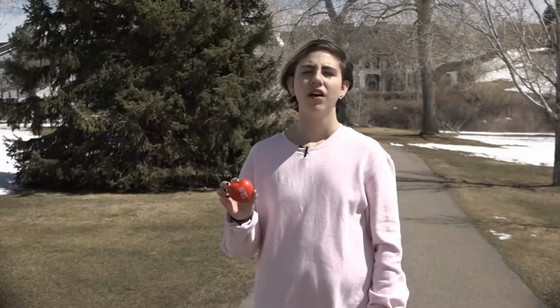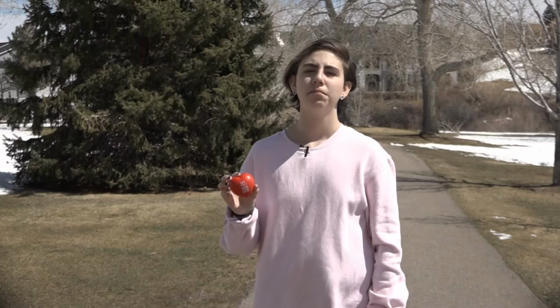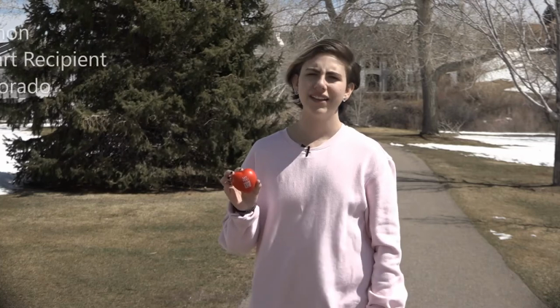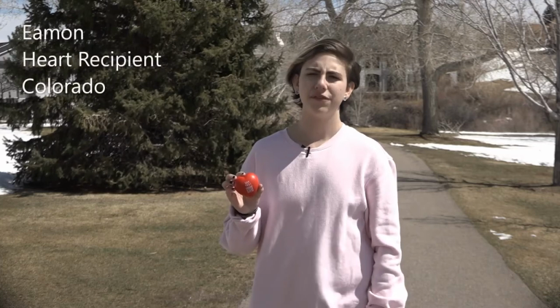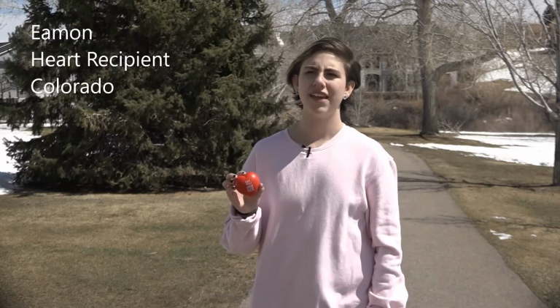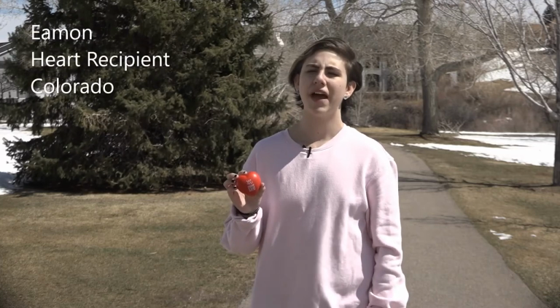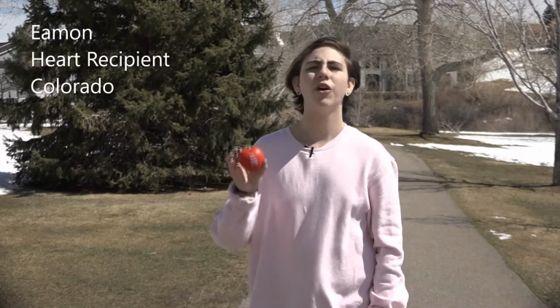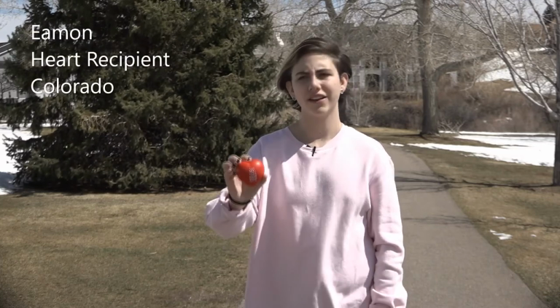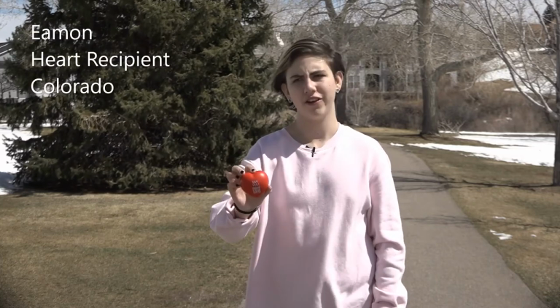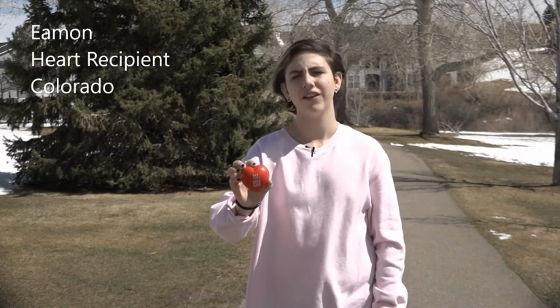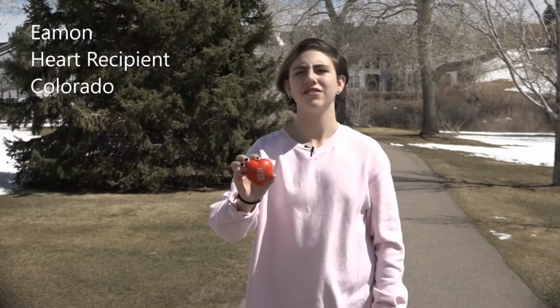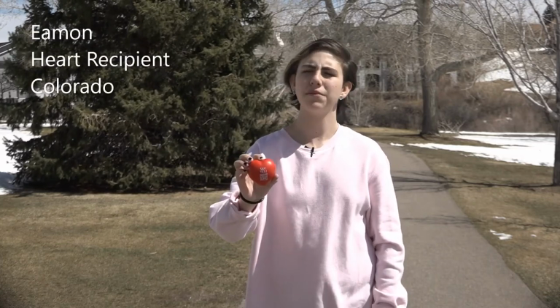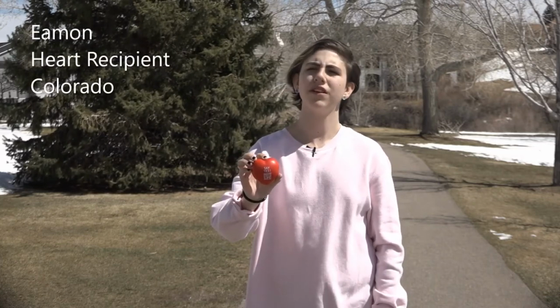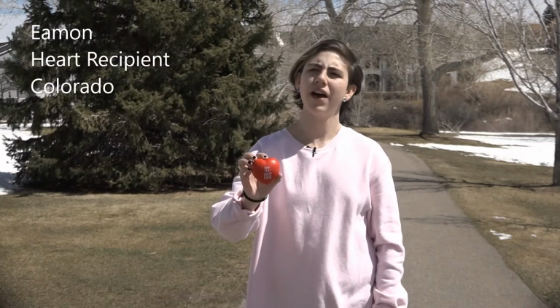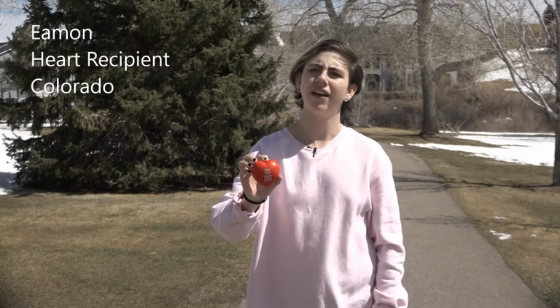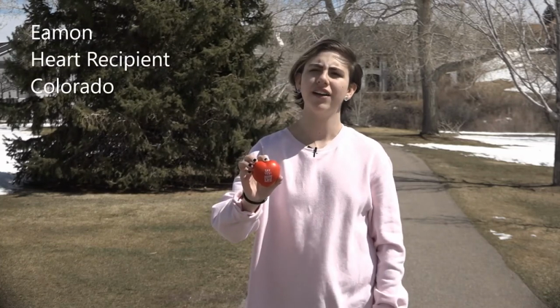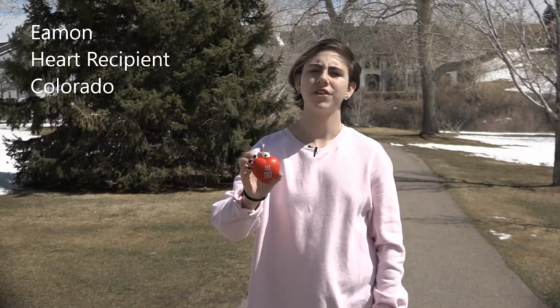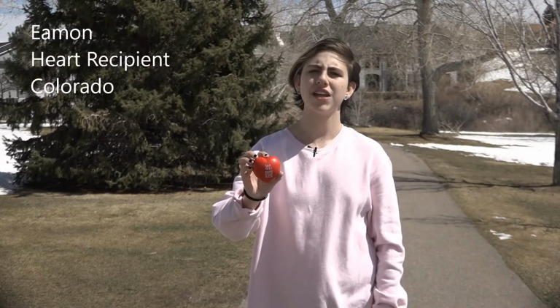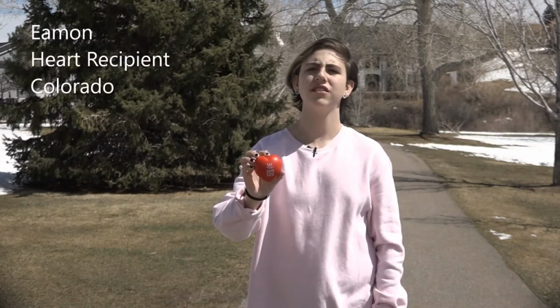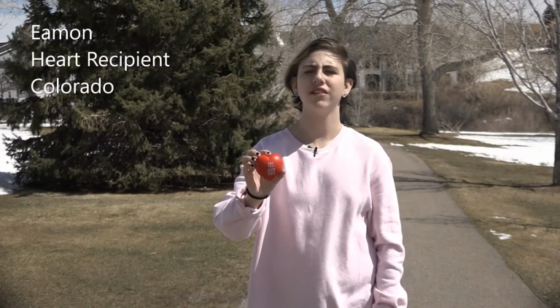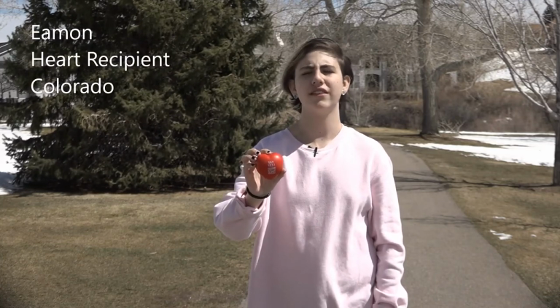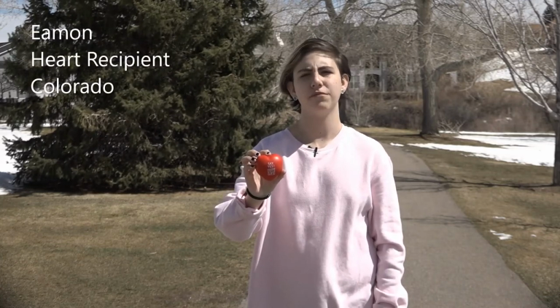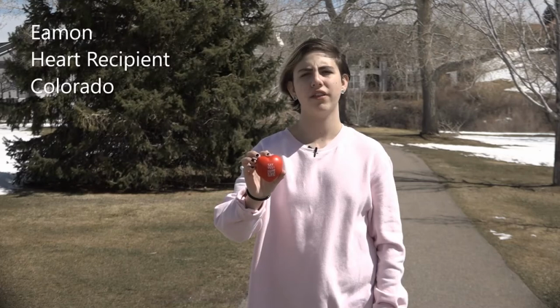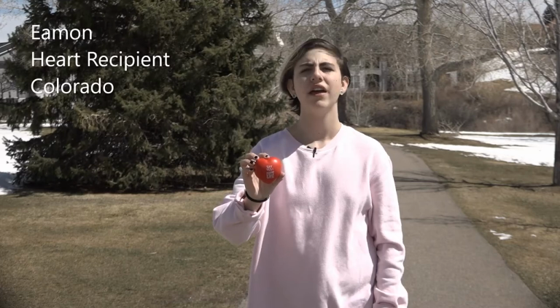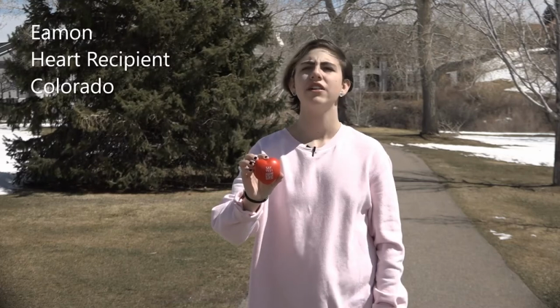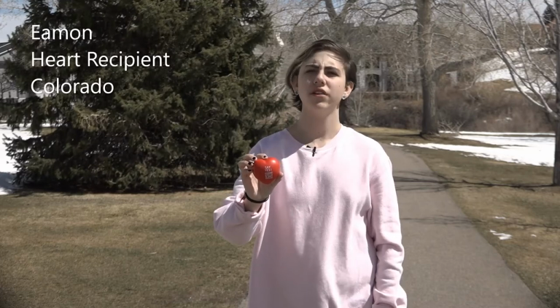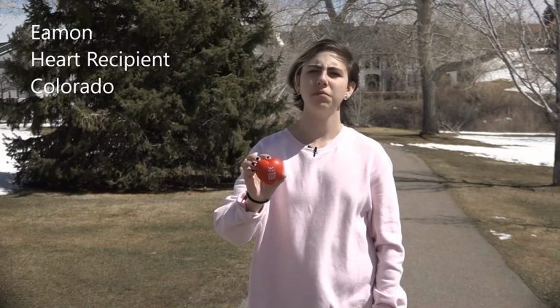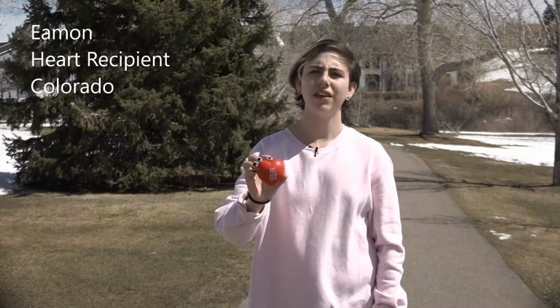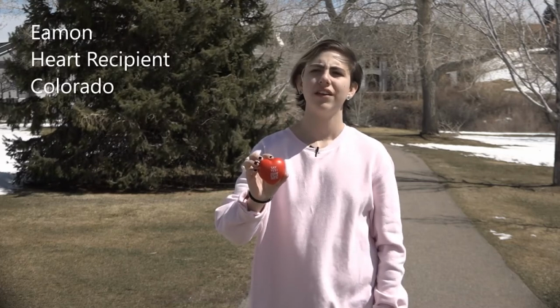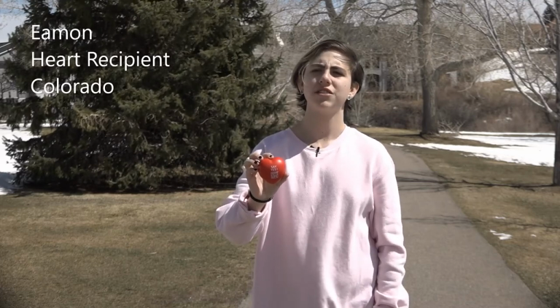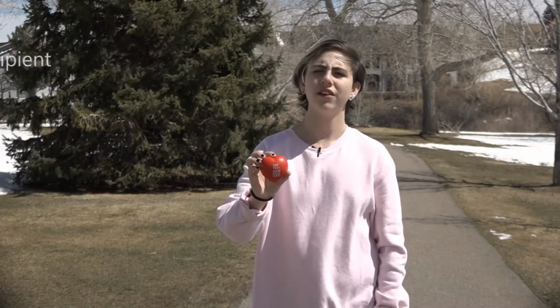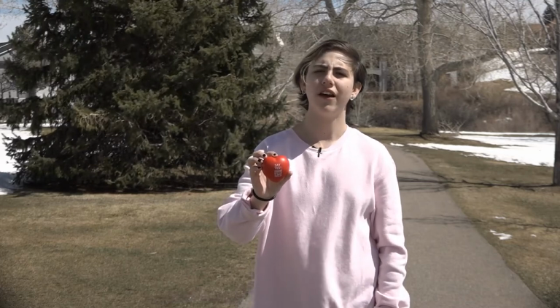My life was saved by an organ donor, so I'm showing my heart for National Donate Life Month. Join me and show your heart.